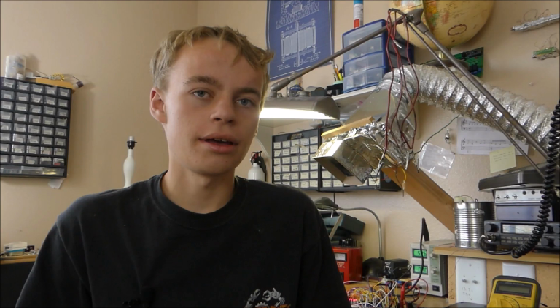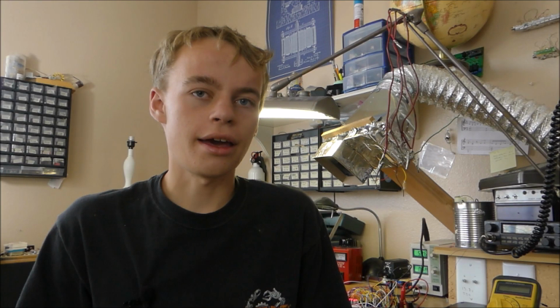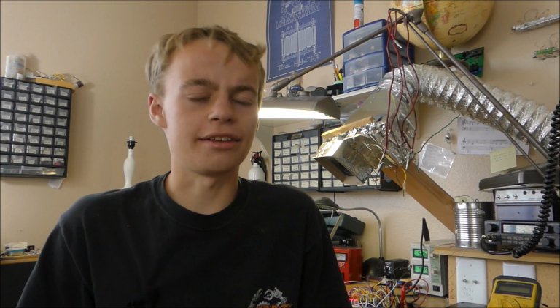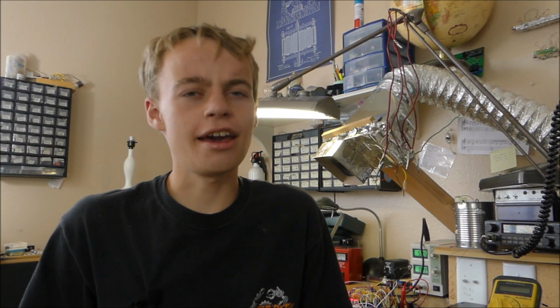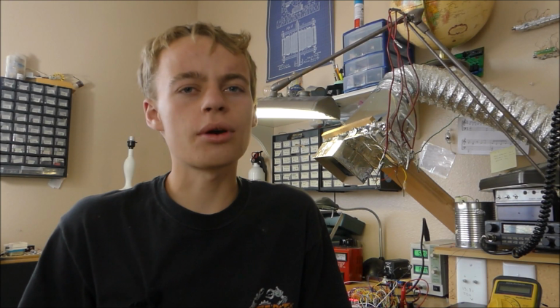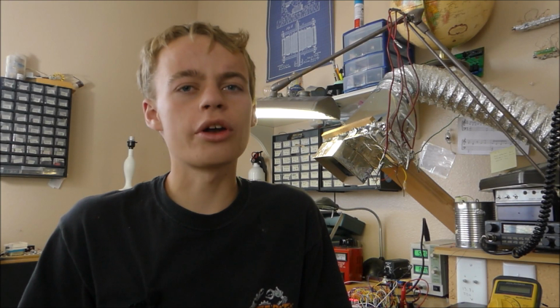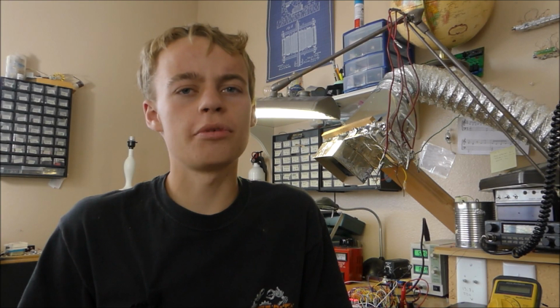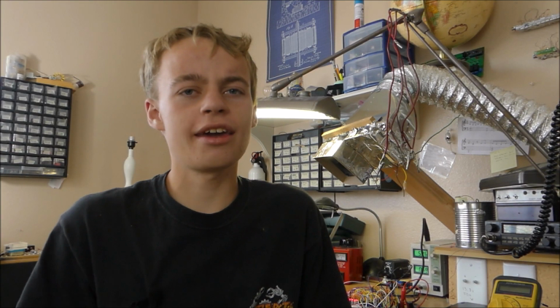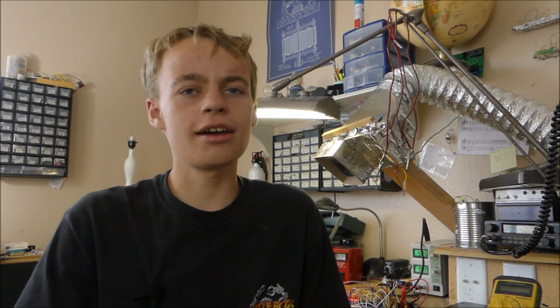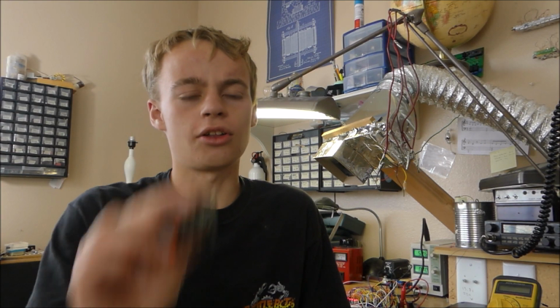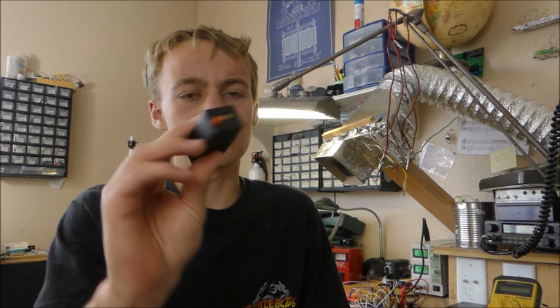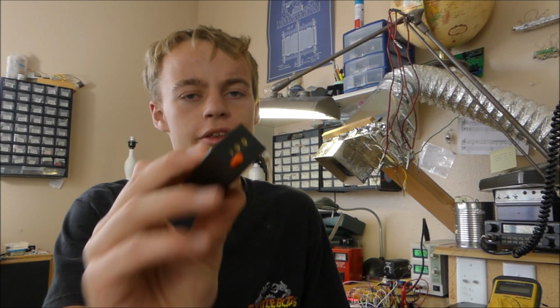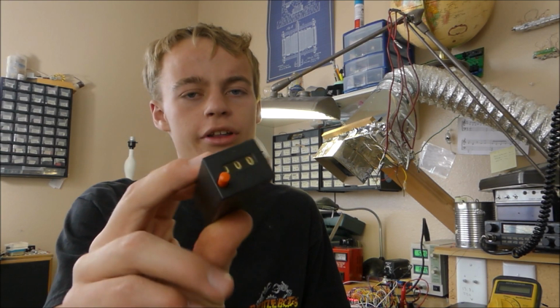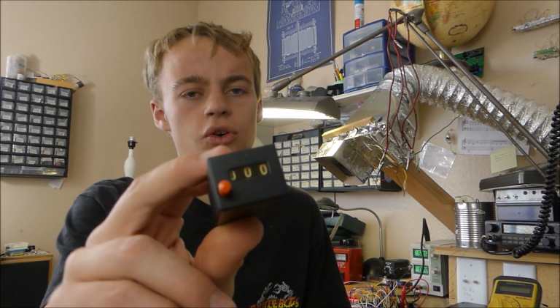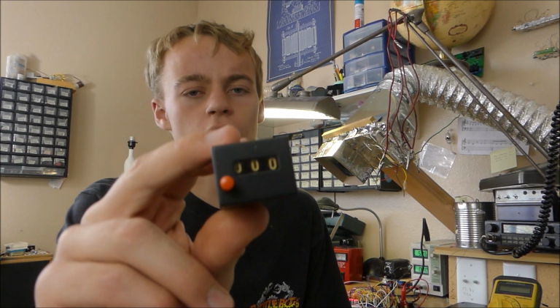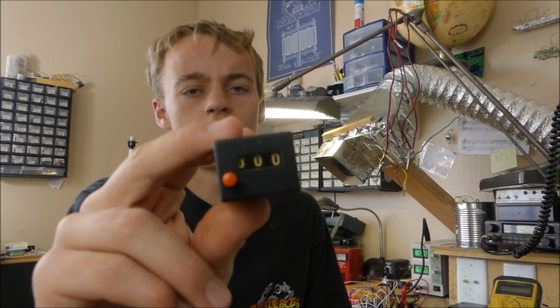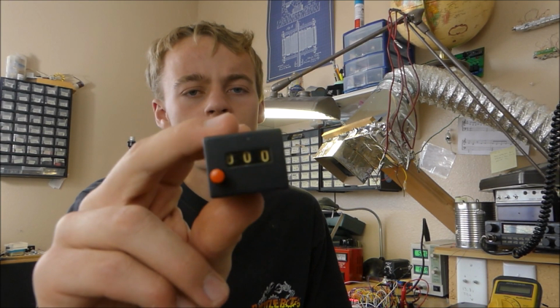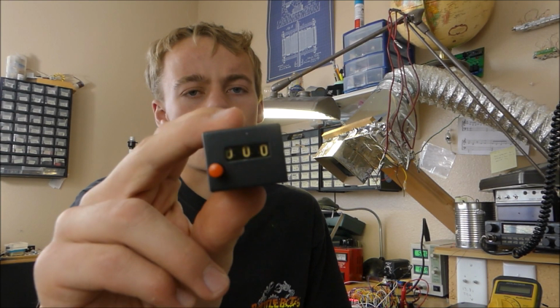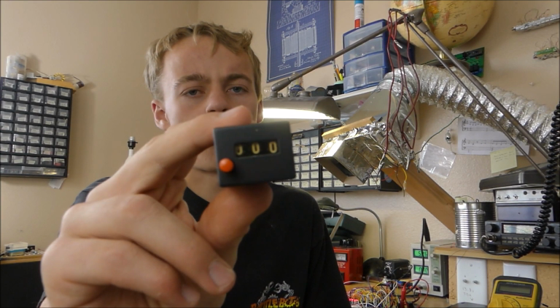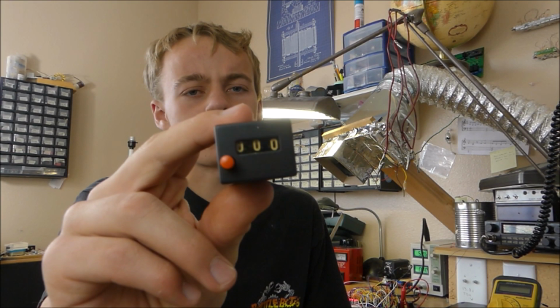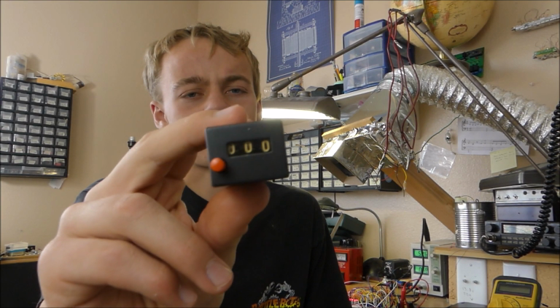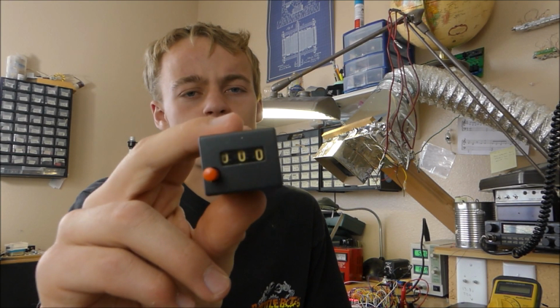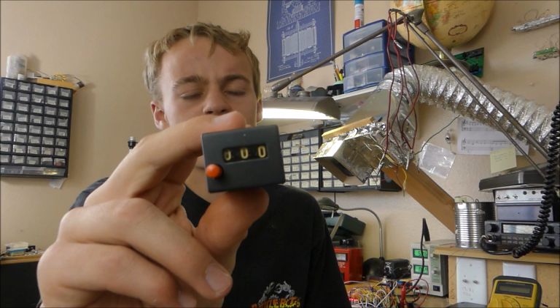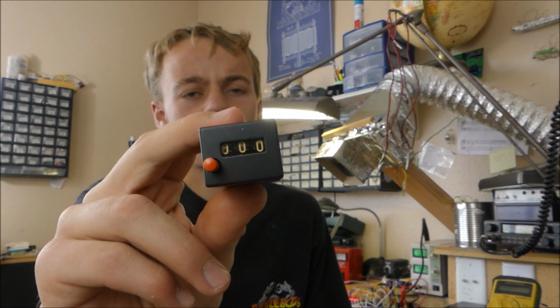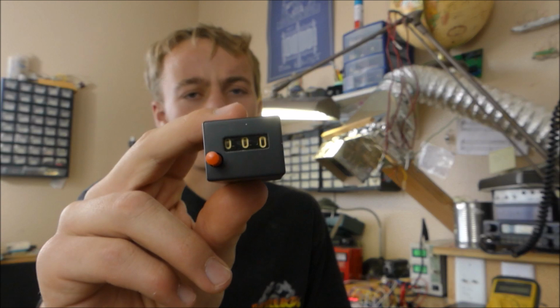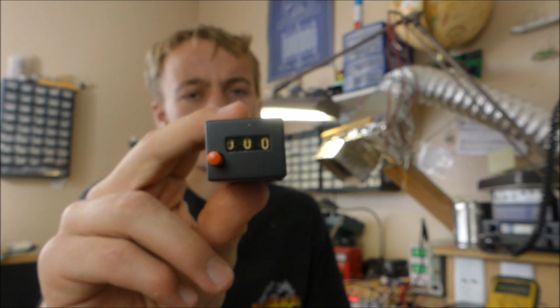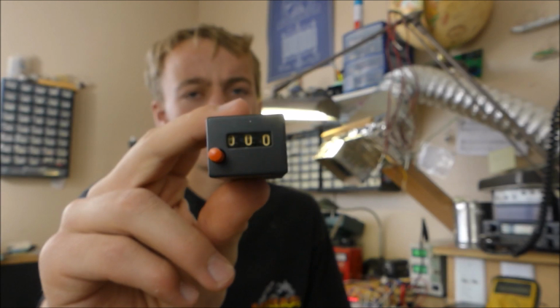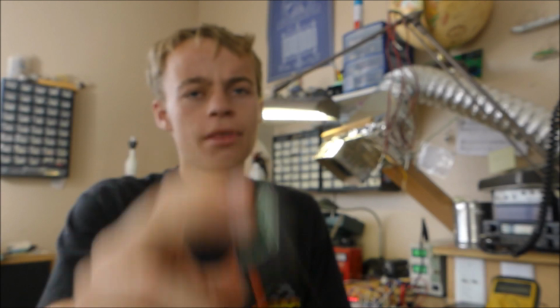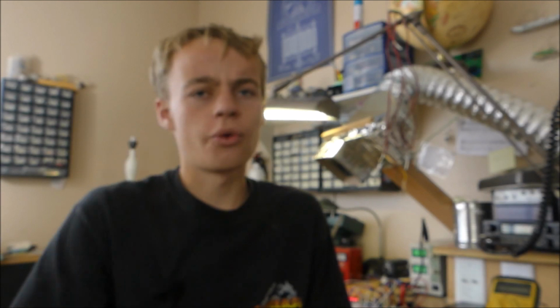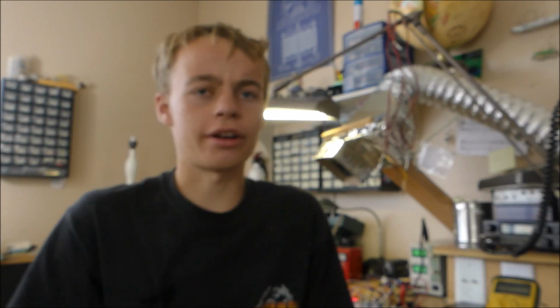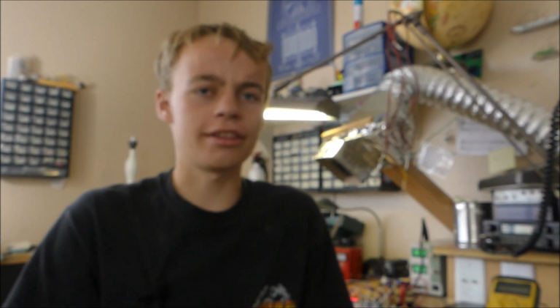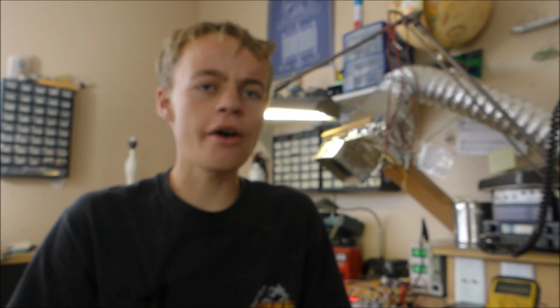Today we're going to be taking a look at this really cool old electromechanical counter. We're going to see how it works and we're going to try to compare it to a more modern counter. Let's get started.